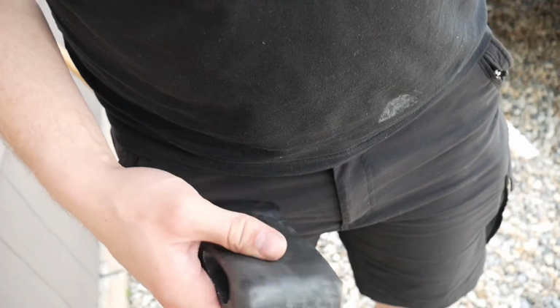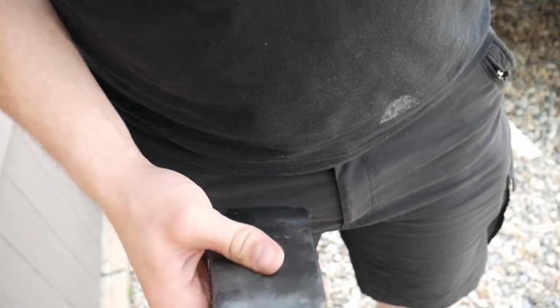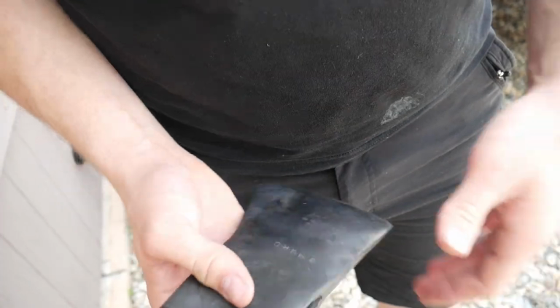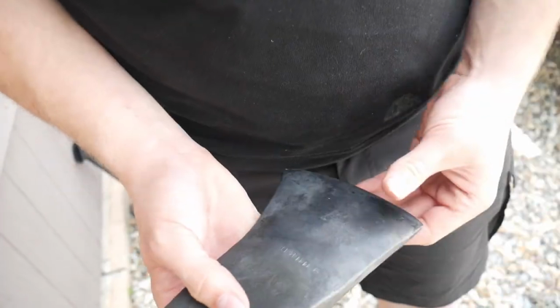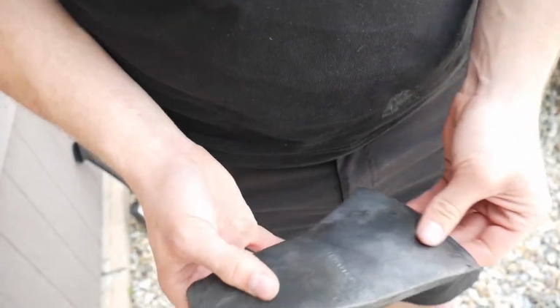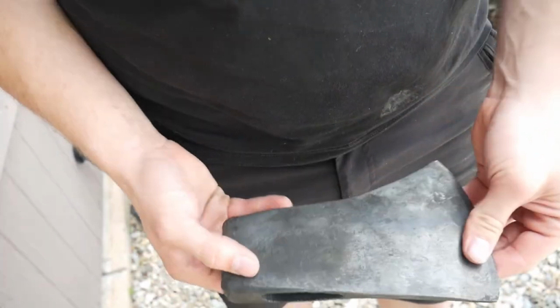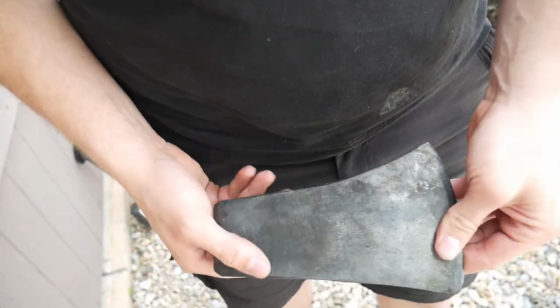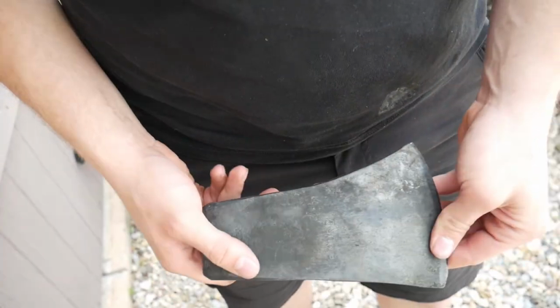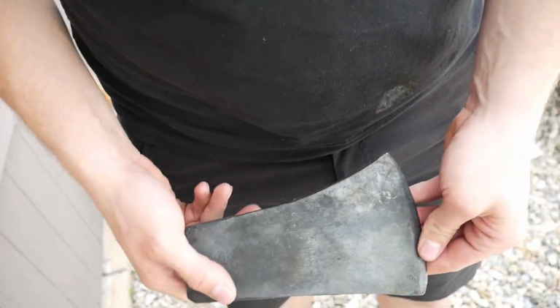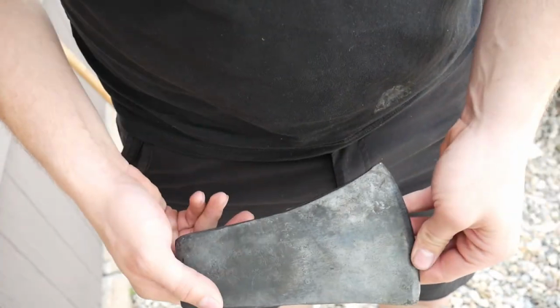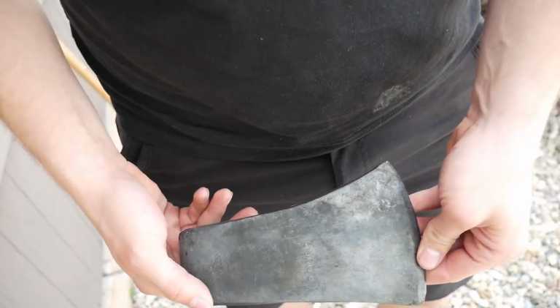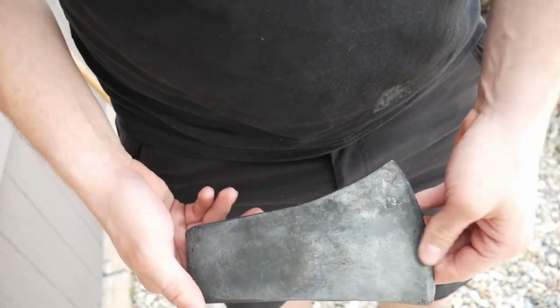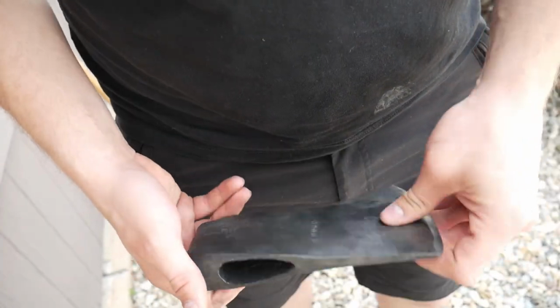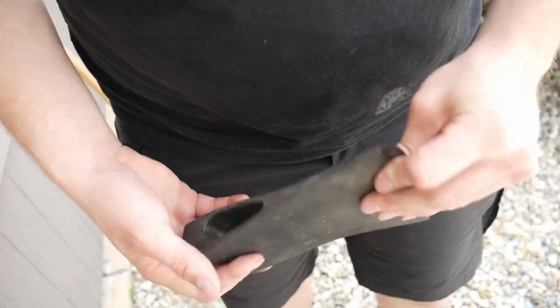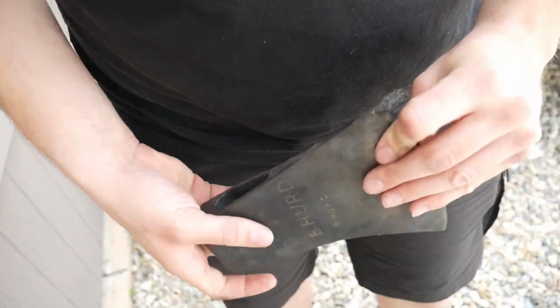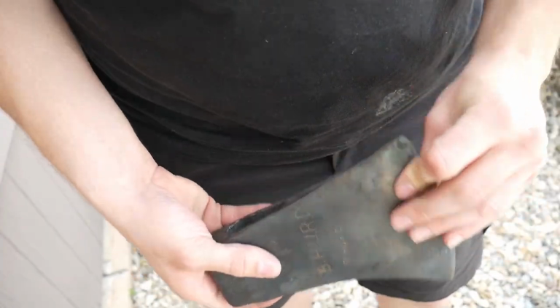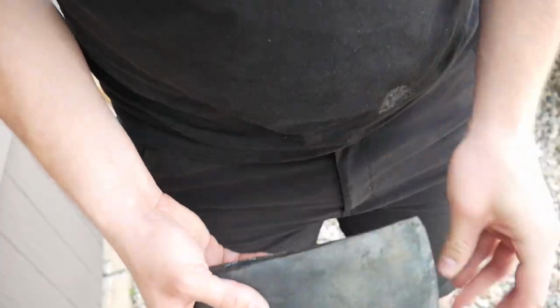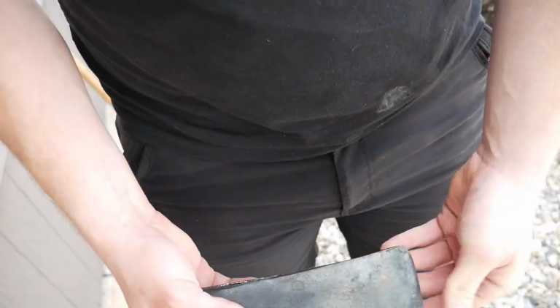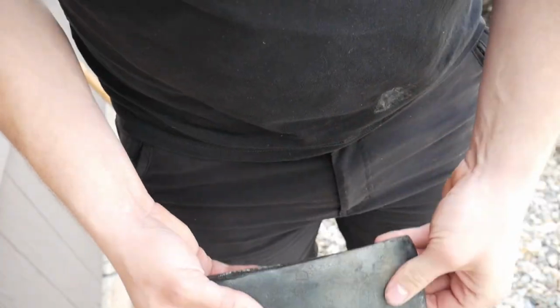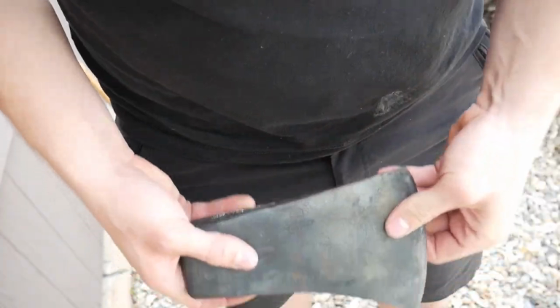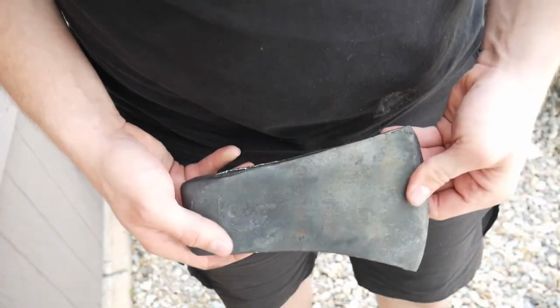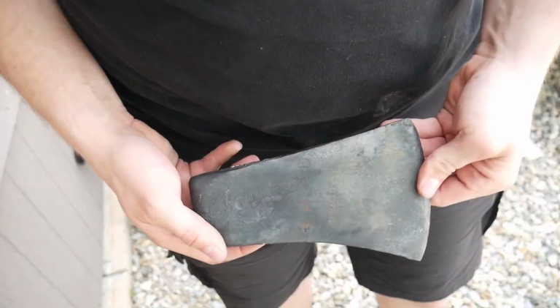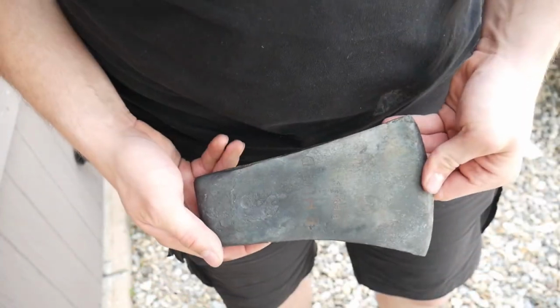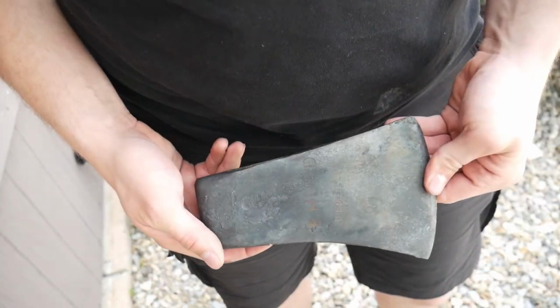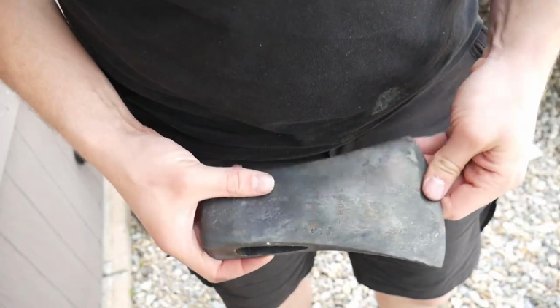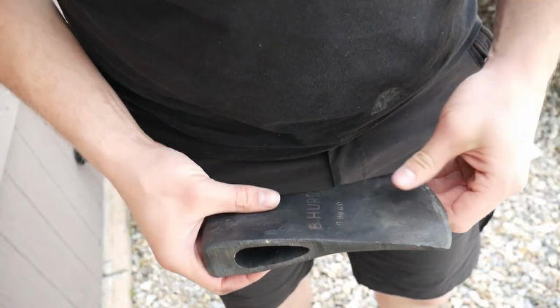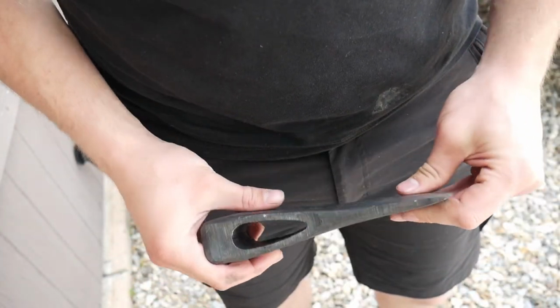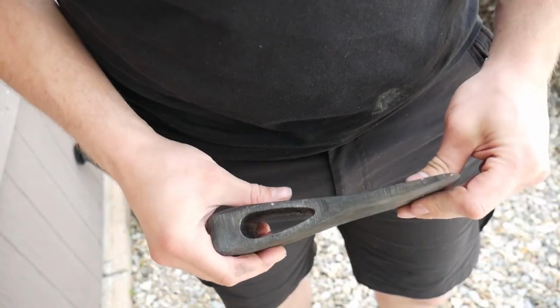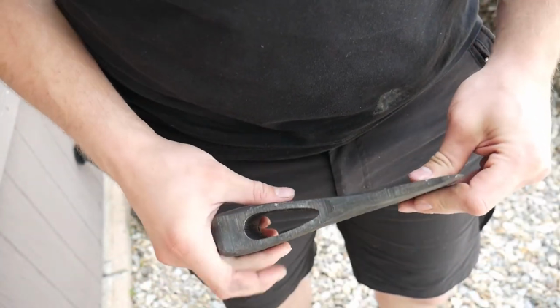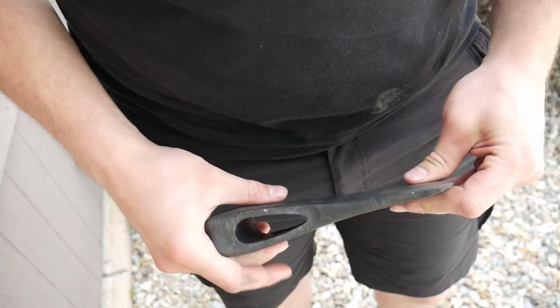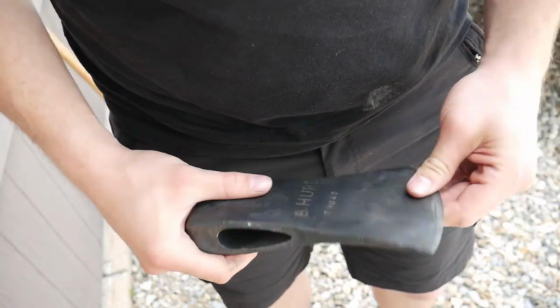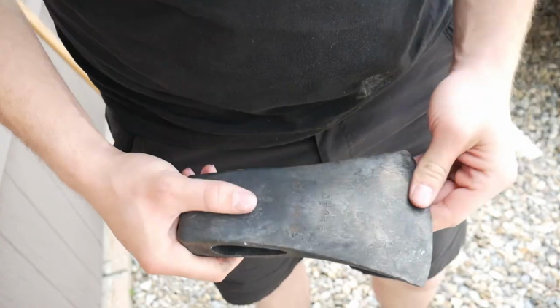Hello everybody. For today's project I wanted to put this axe head onto a handle that I bought.